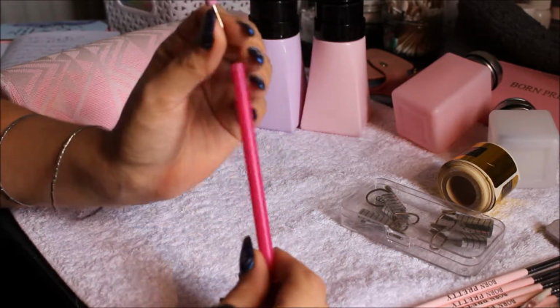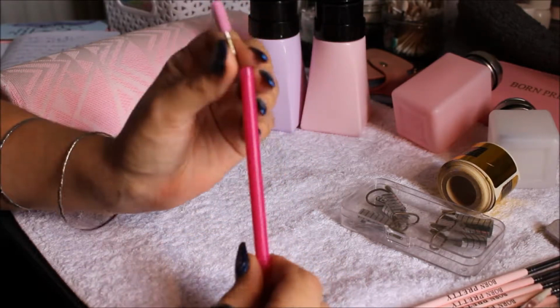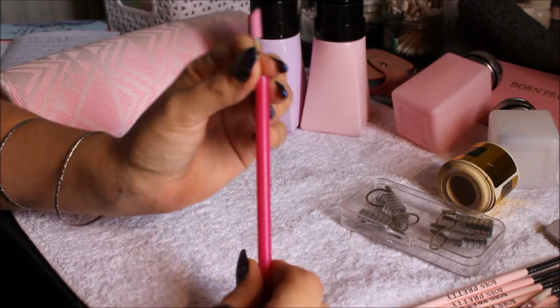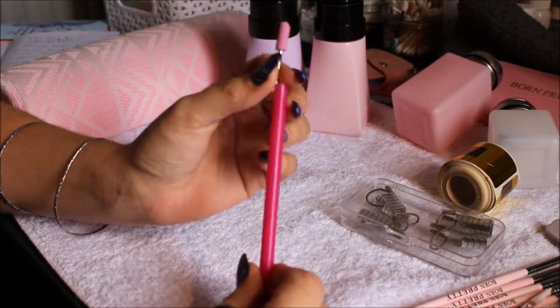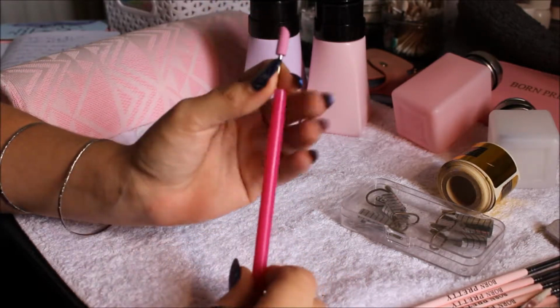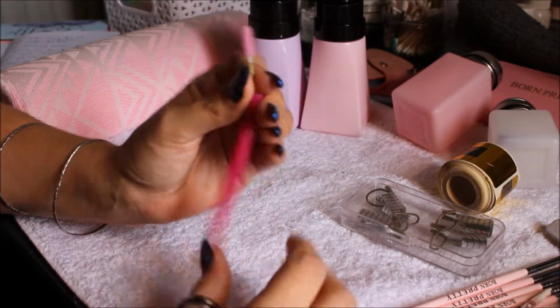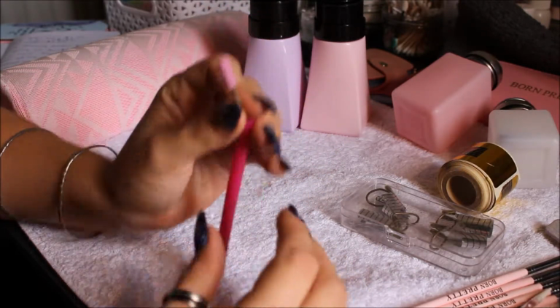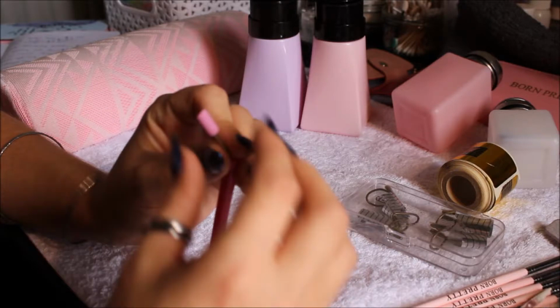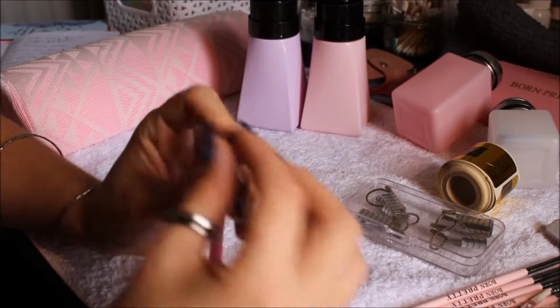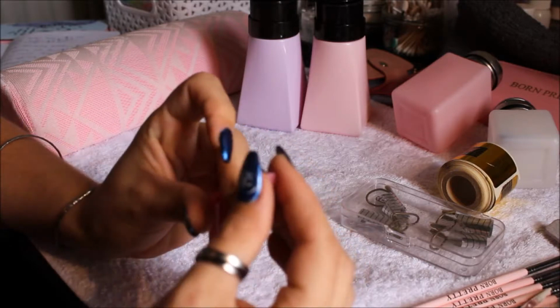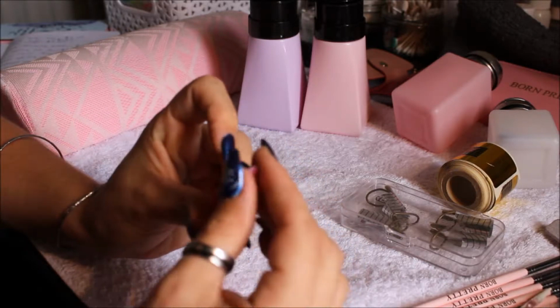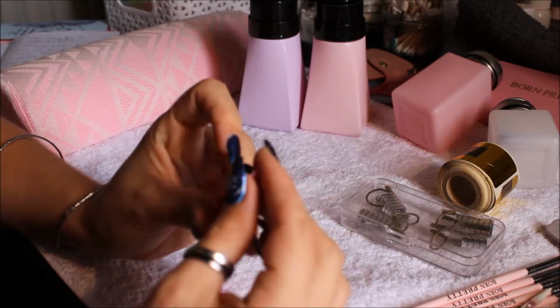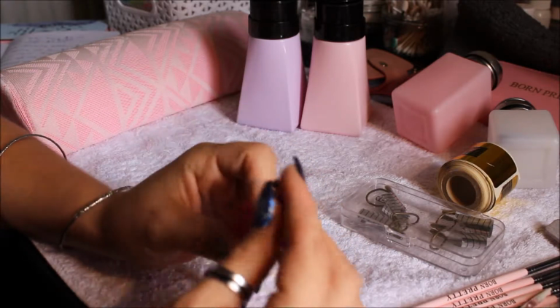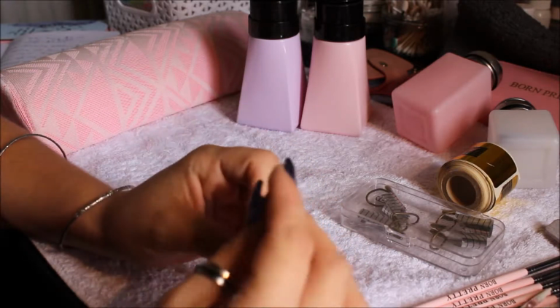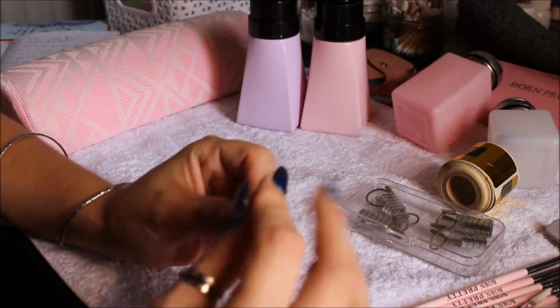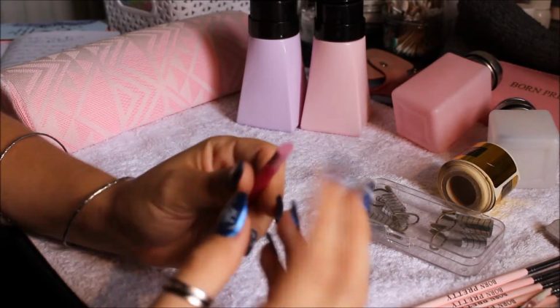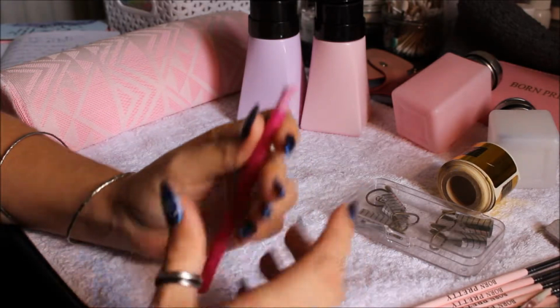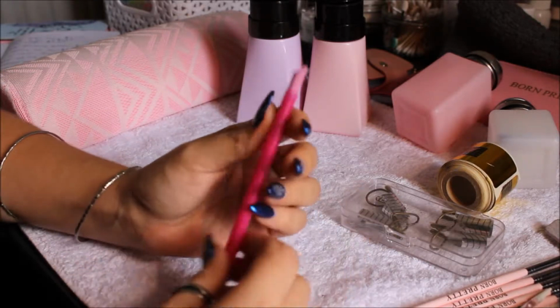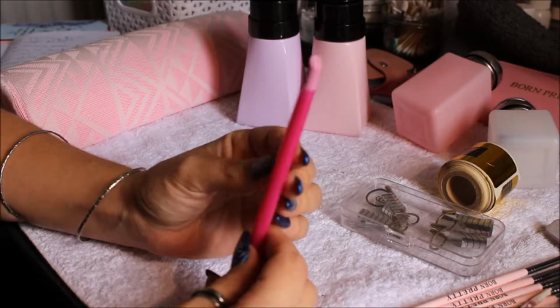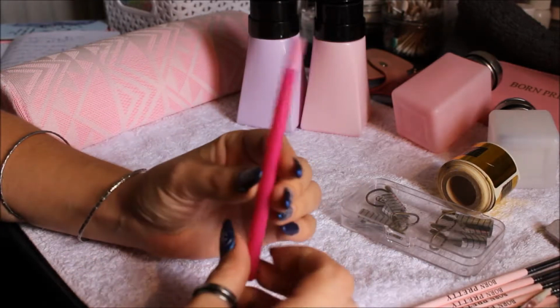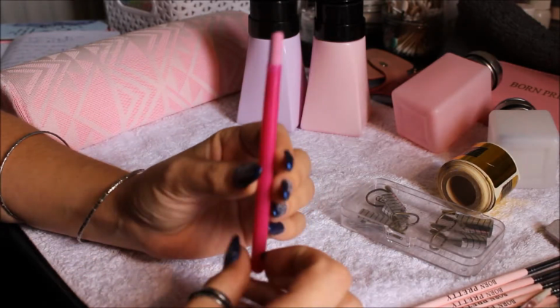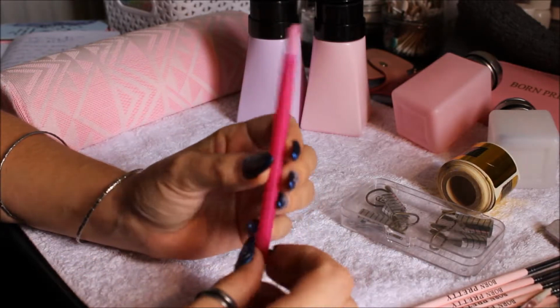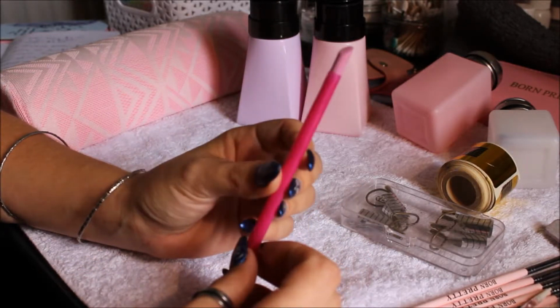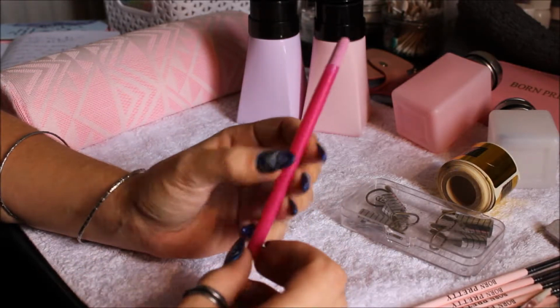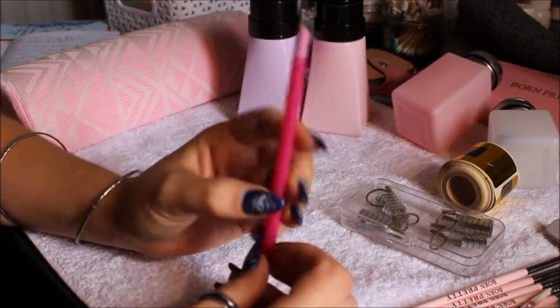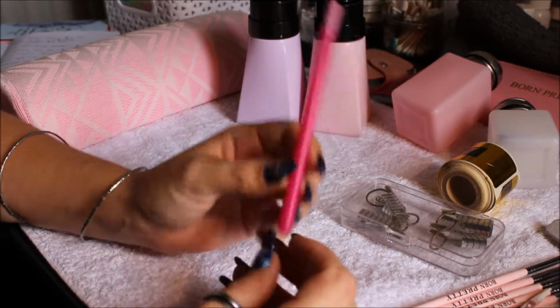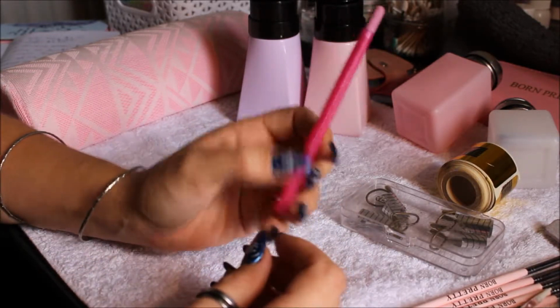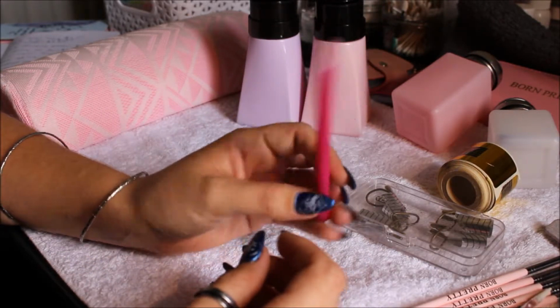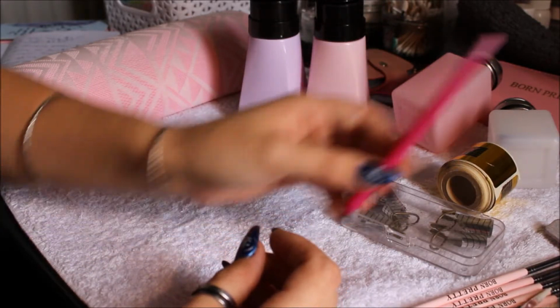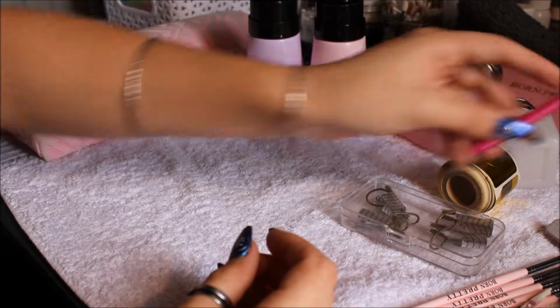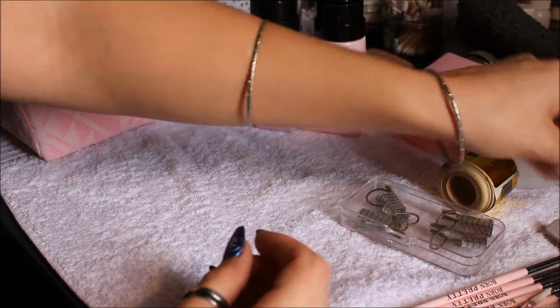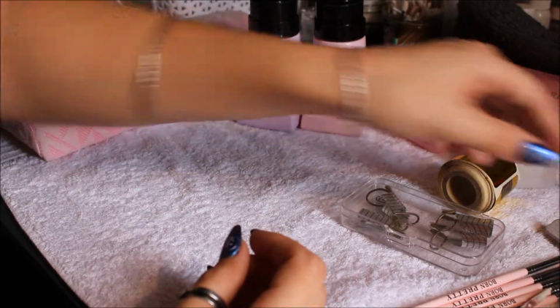Then I got this cuticle pusher for just $1. I thought I'd have it as a spare — I've got a lot of the metal ones but not really any like this. I haven't used it yet because I prefer my other ones, but for a dollar I thought I'd just grab it just in case.